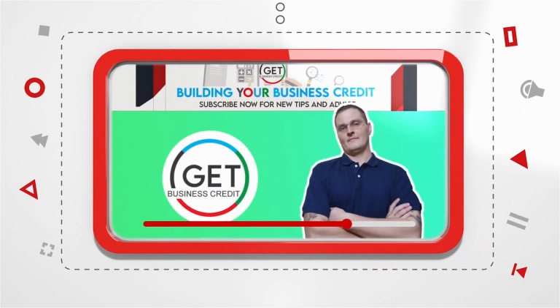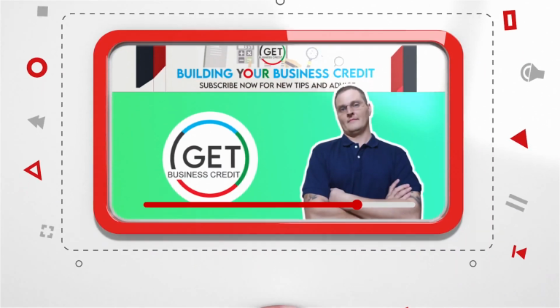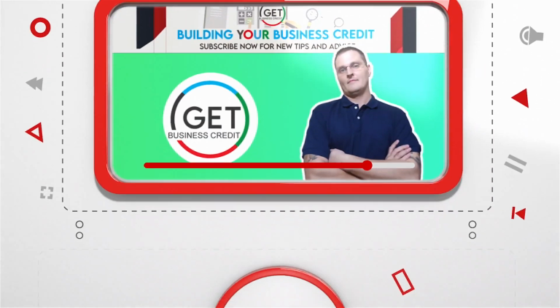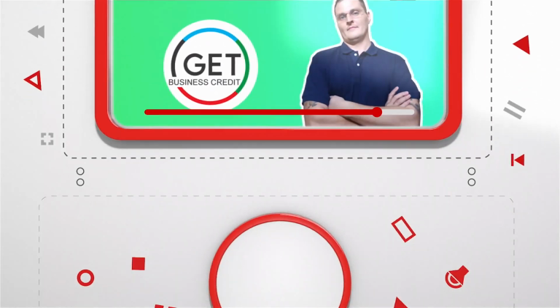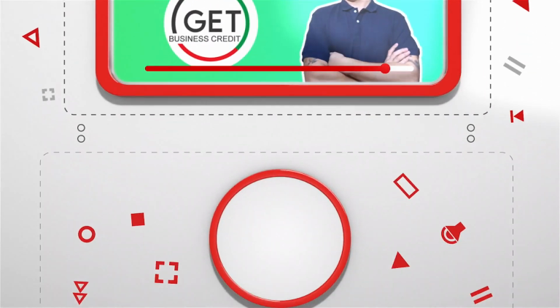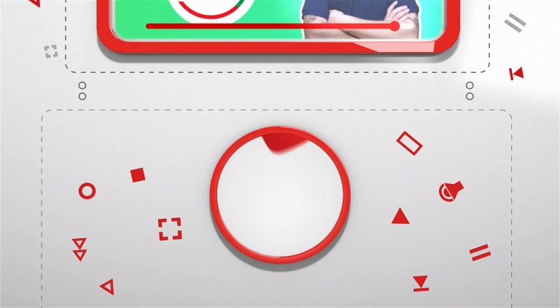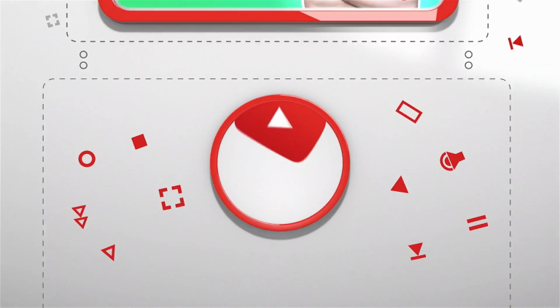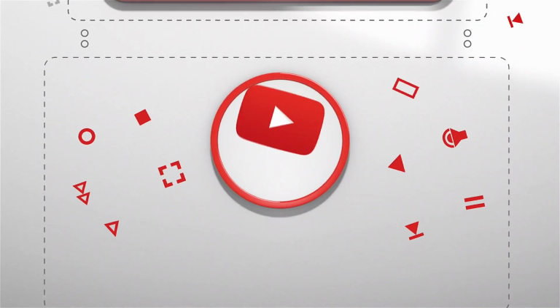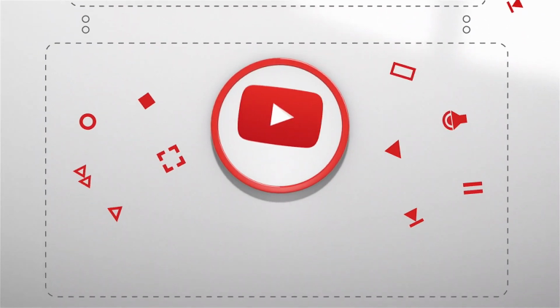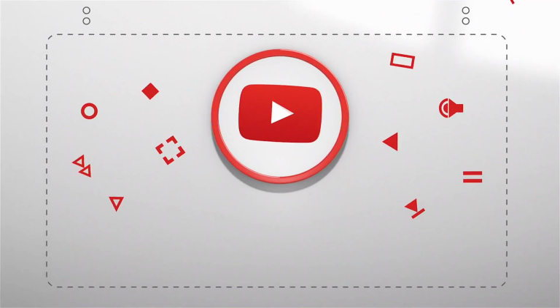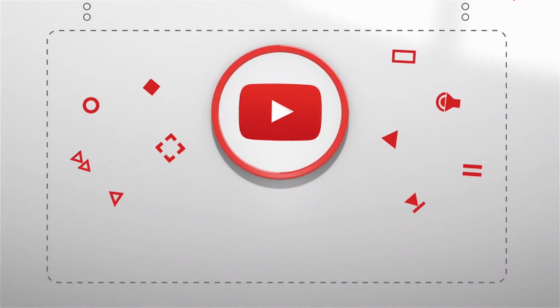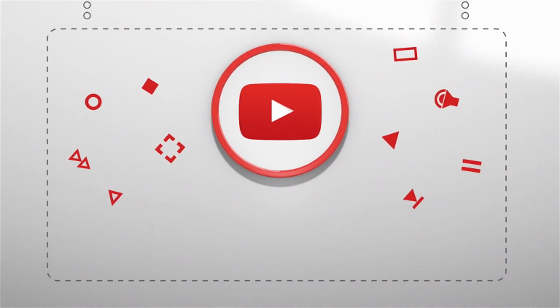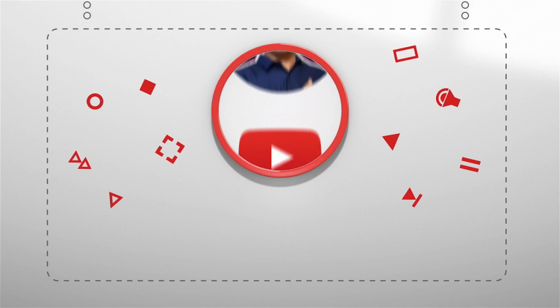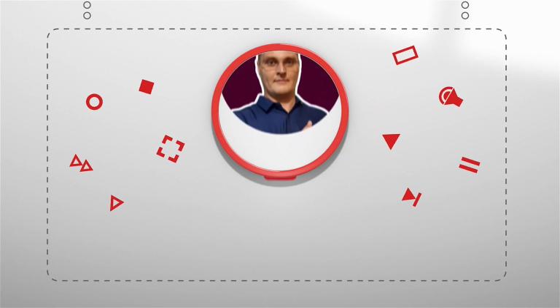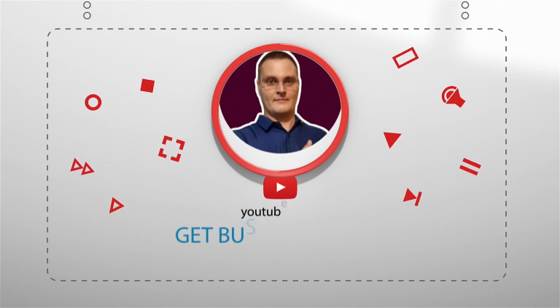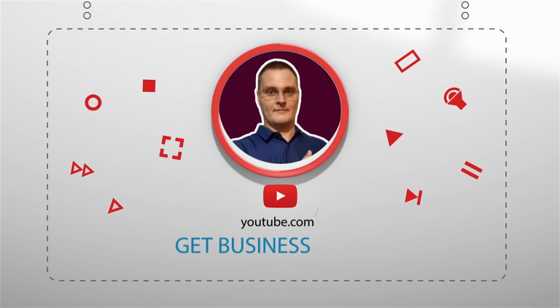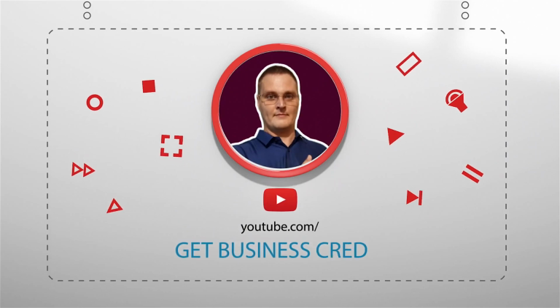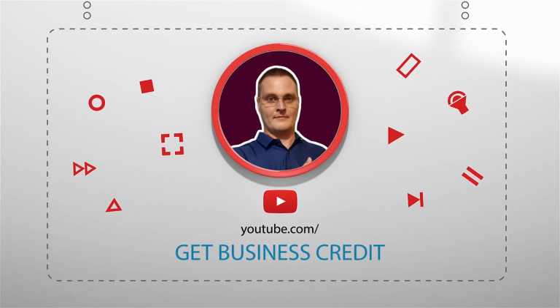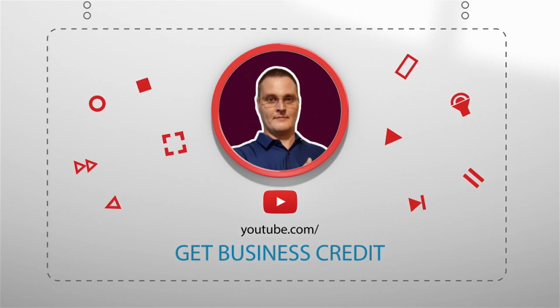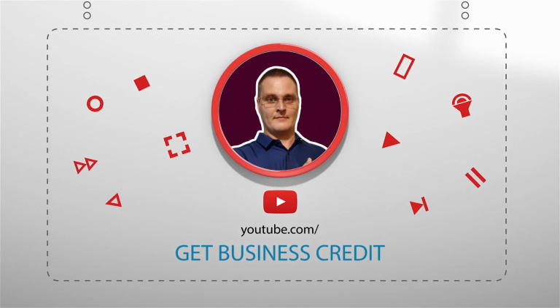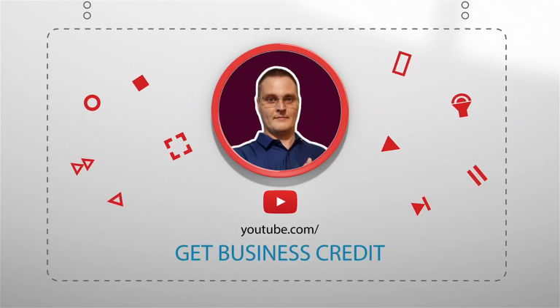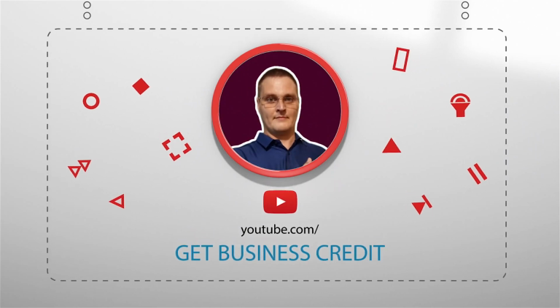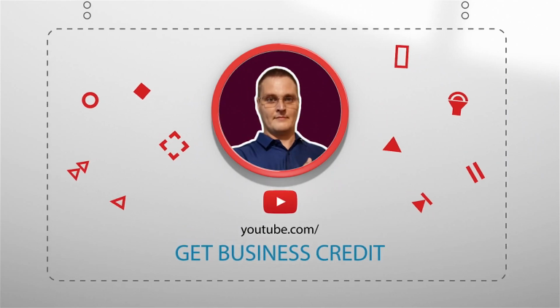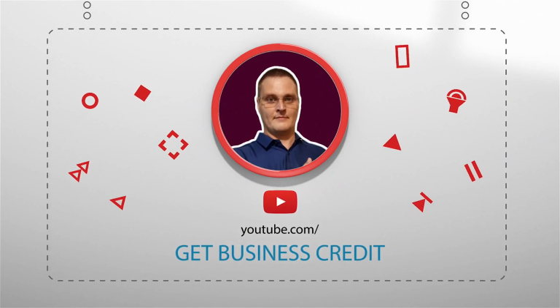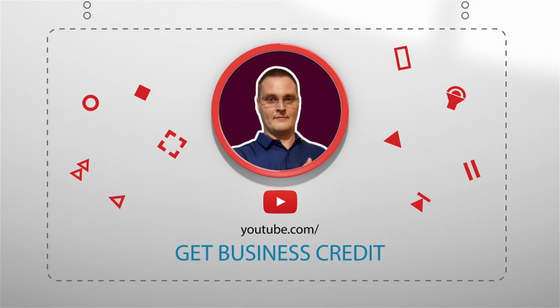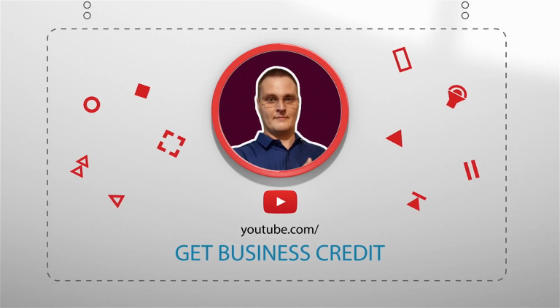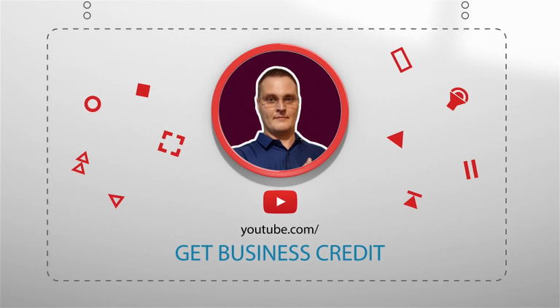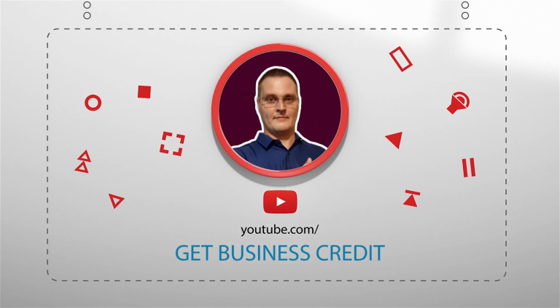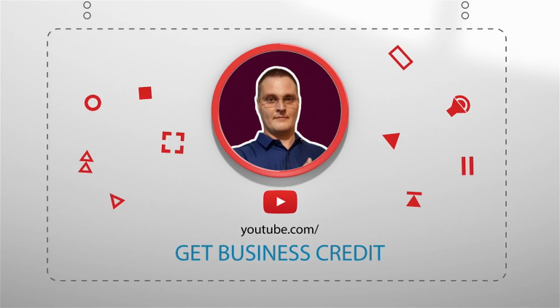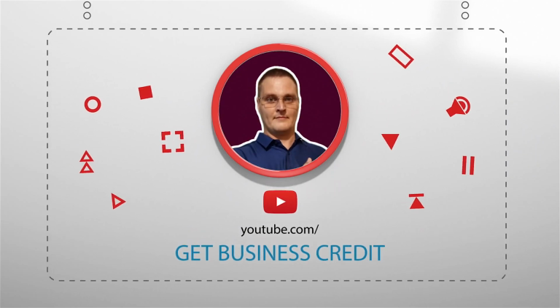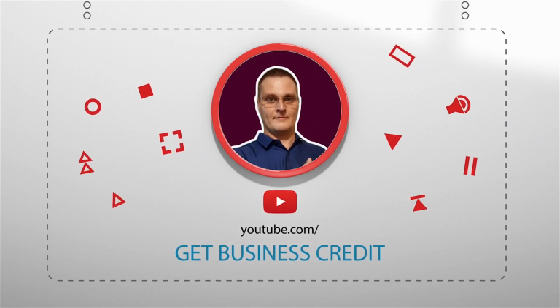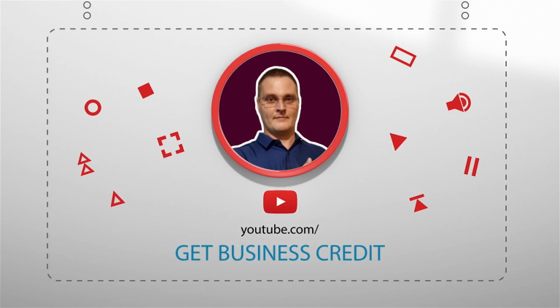Subscribe now and hit the bell notification right now to stay up to date as soon as we release new business credit gems. Take it over, Josh.